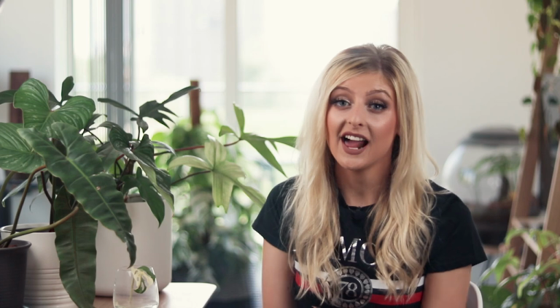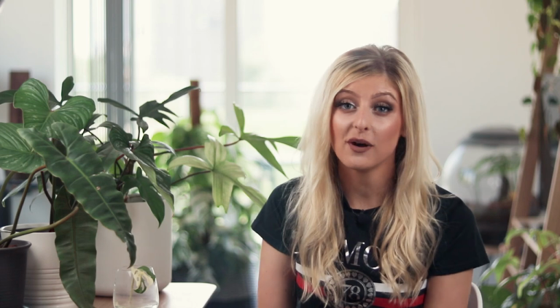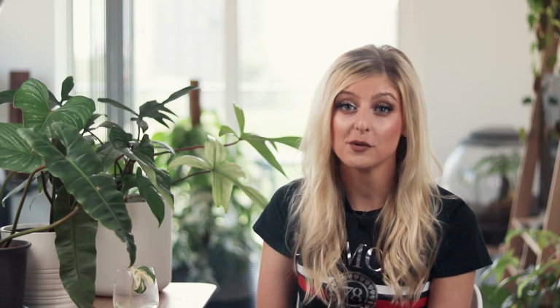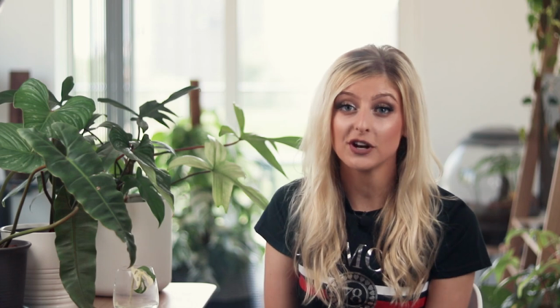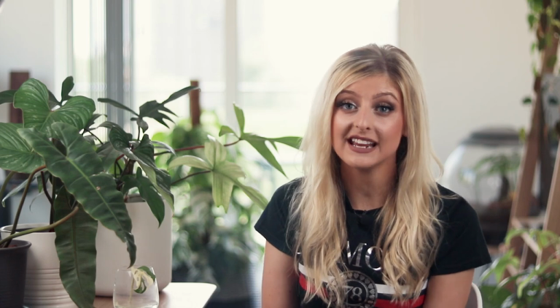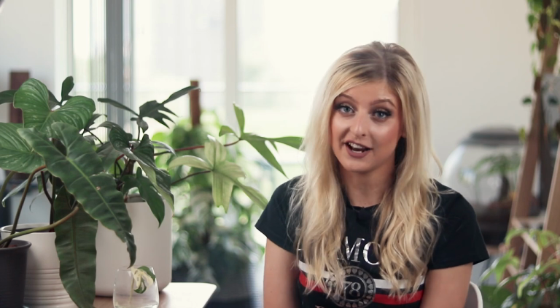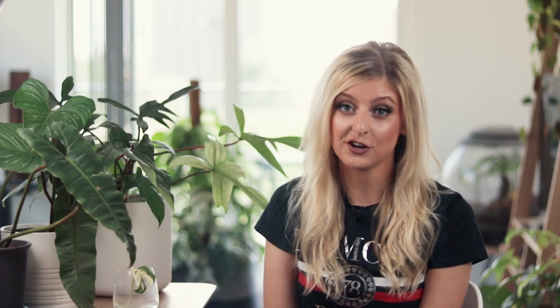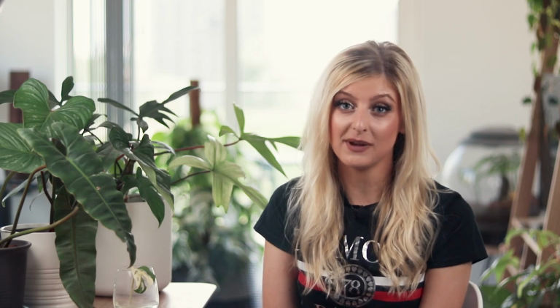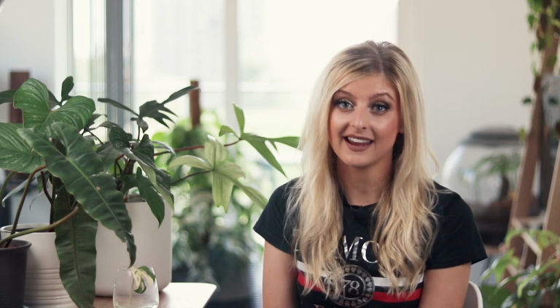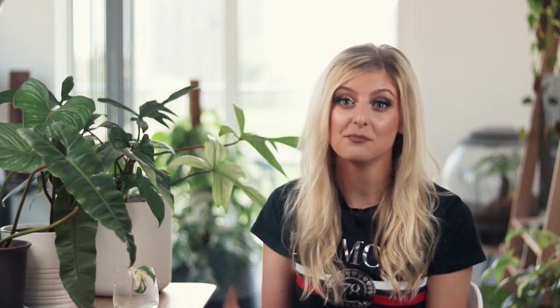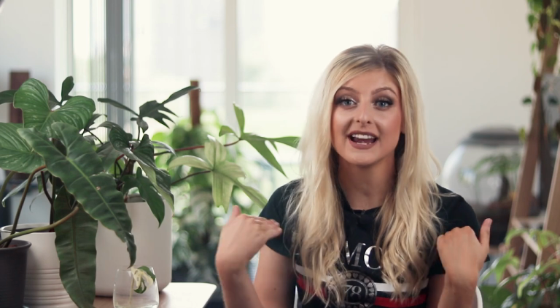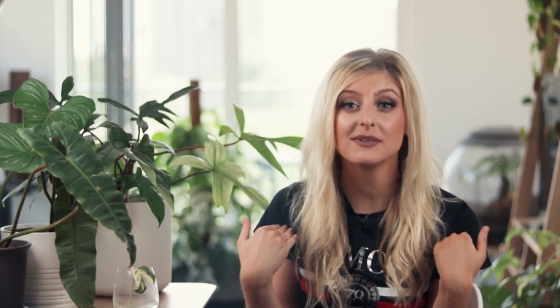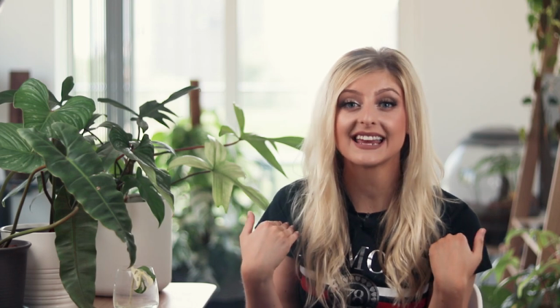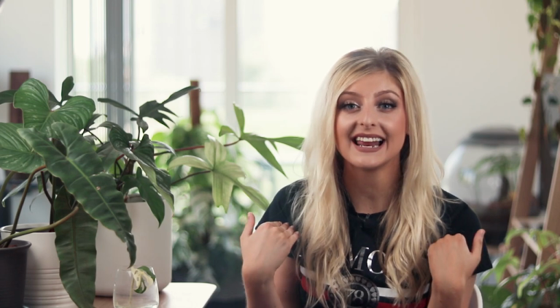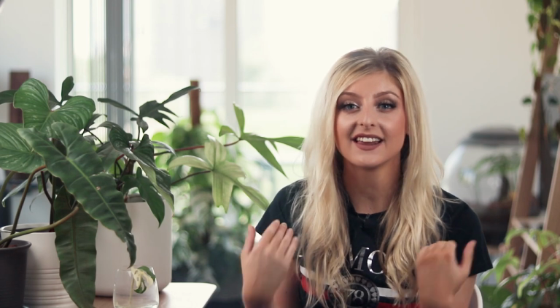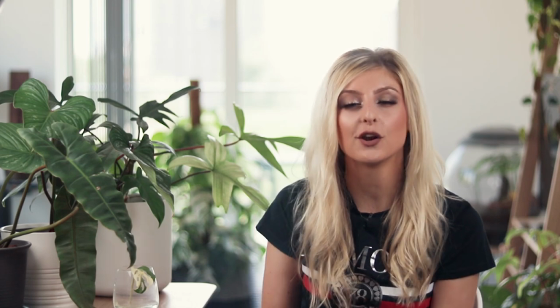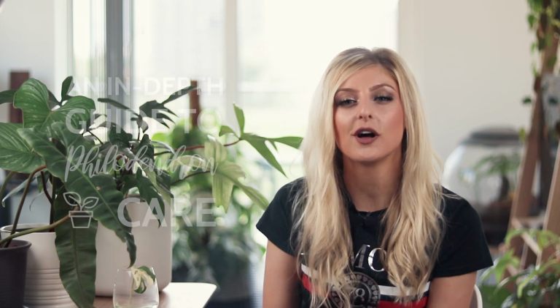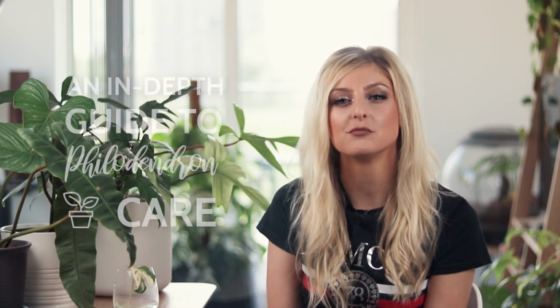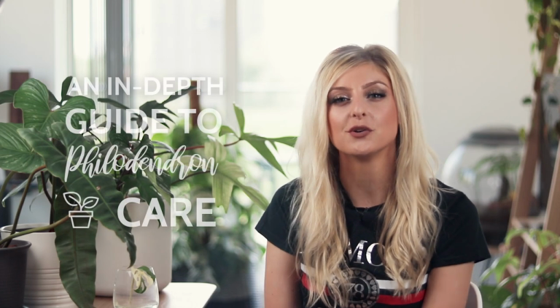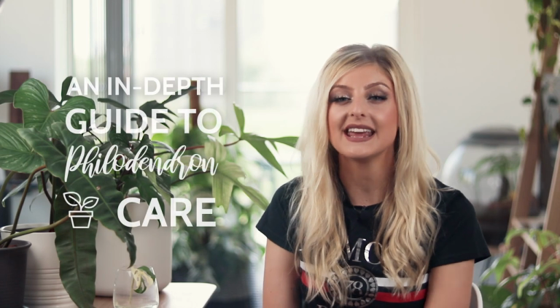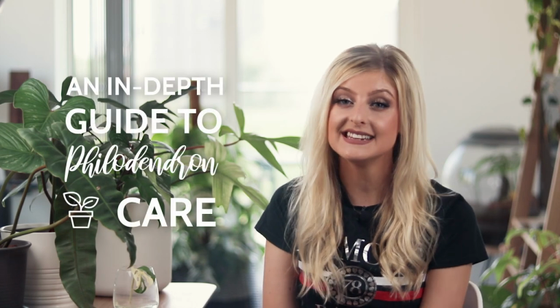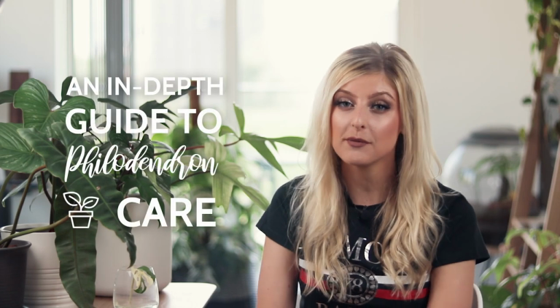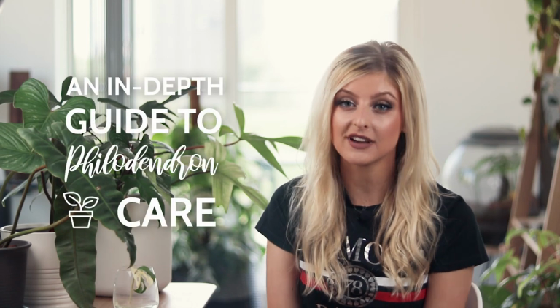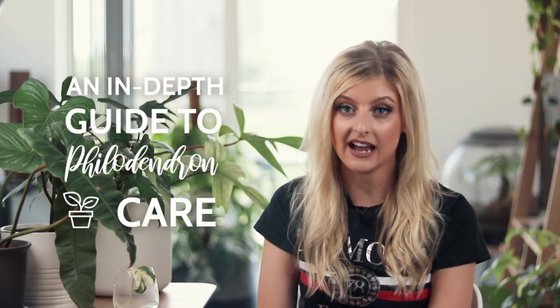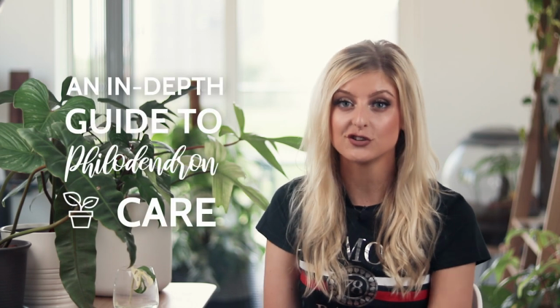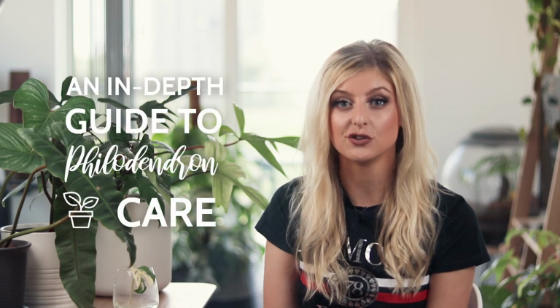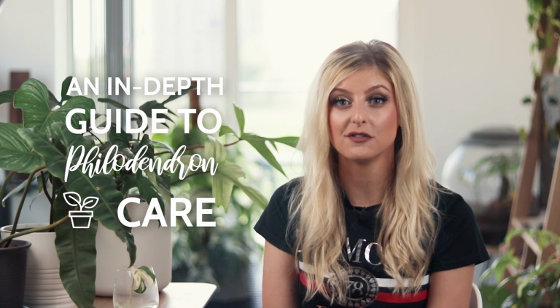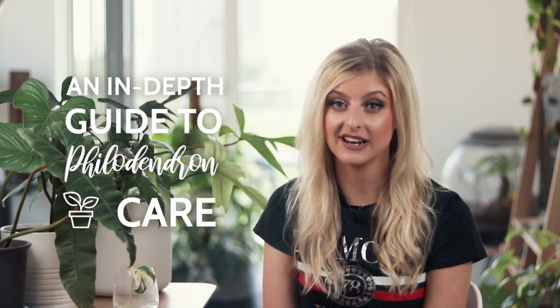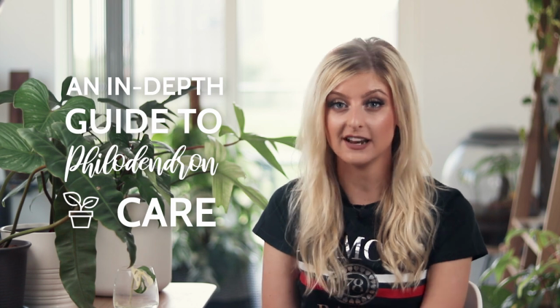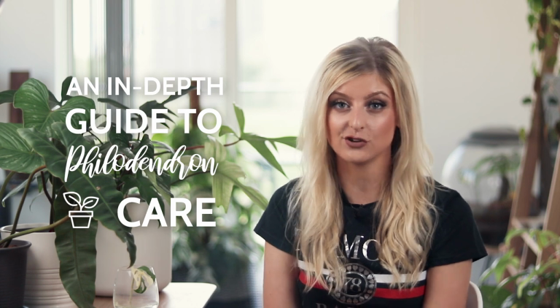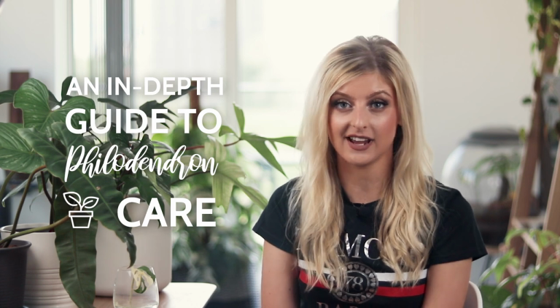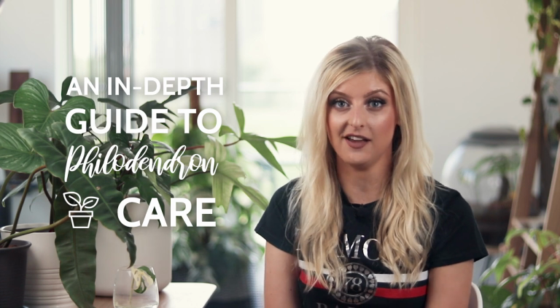Hello everybody, glad you could make it. My name is Kayleigh Ellen and welcome to an in-depth guide to philodendron care.